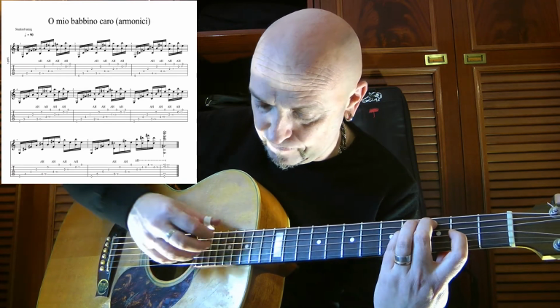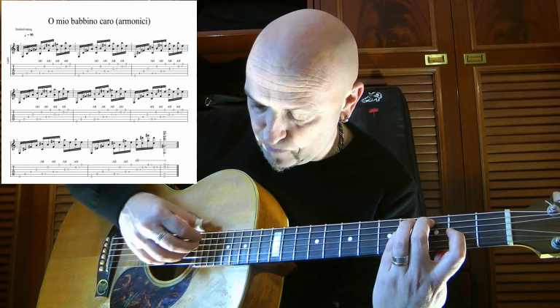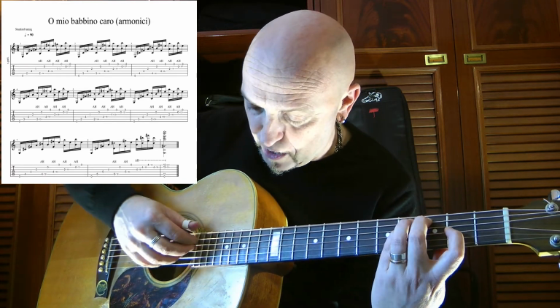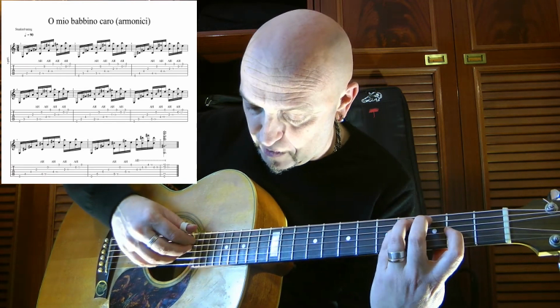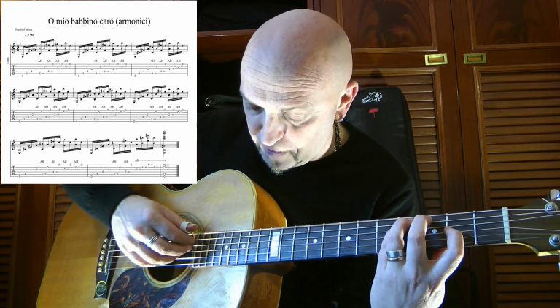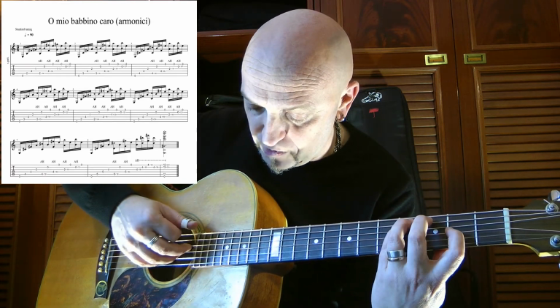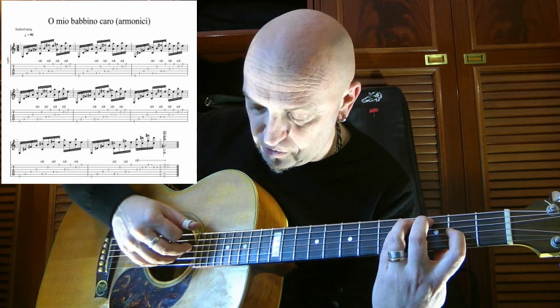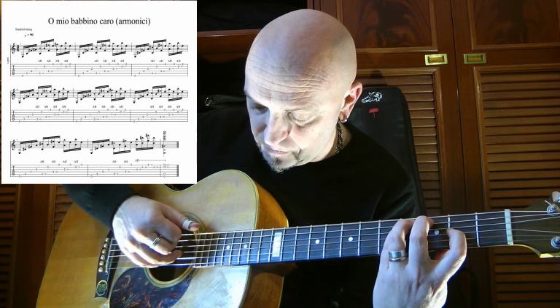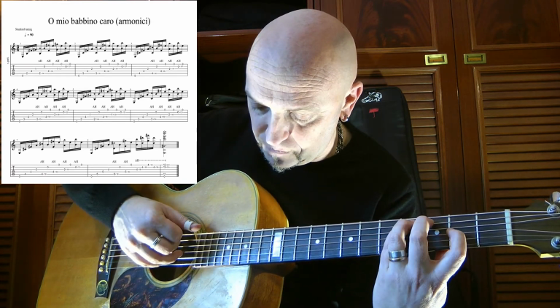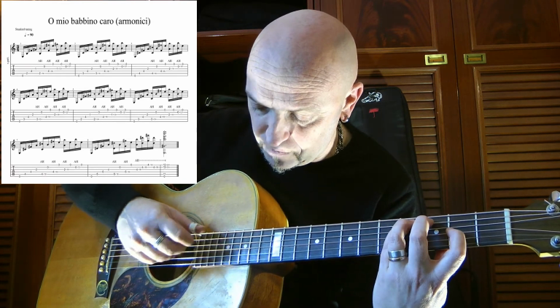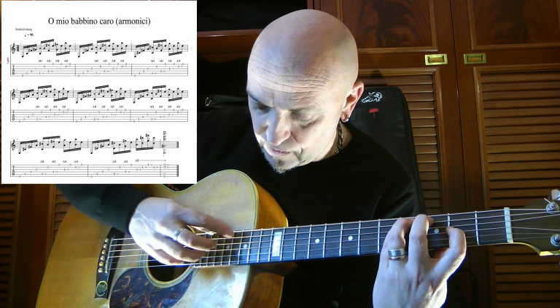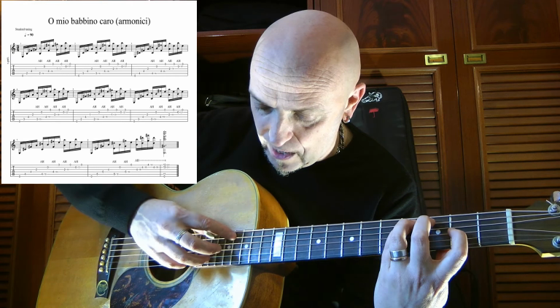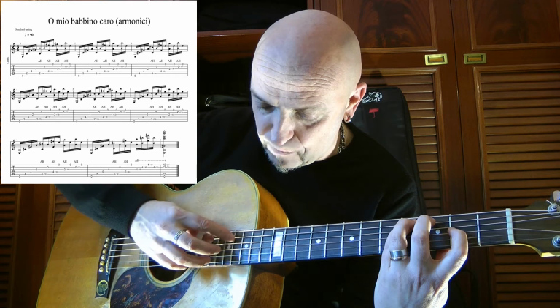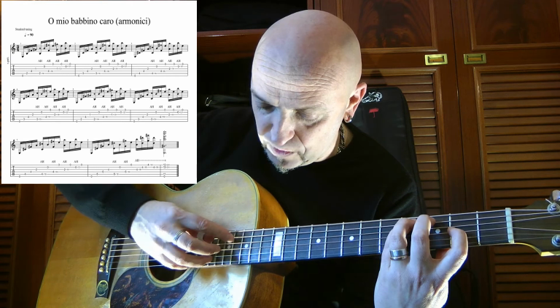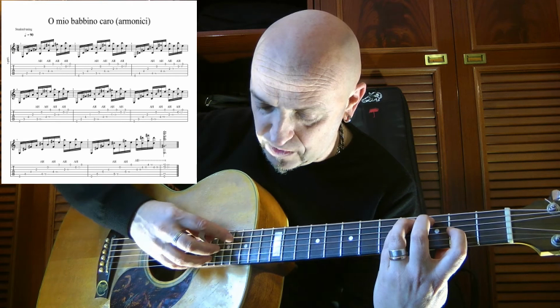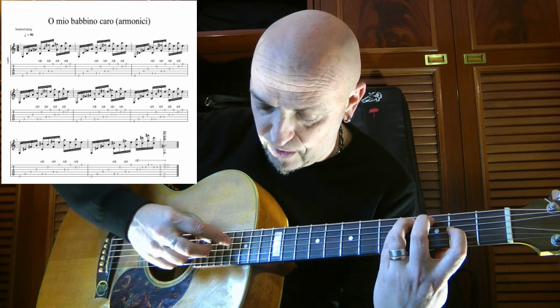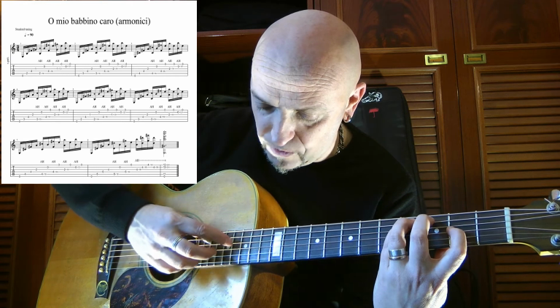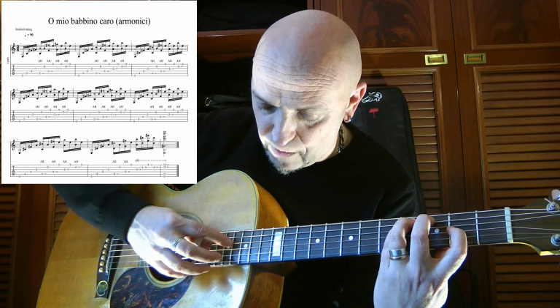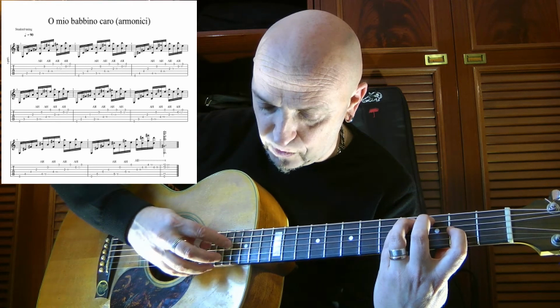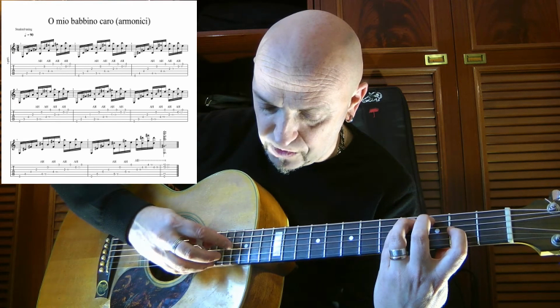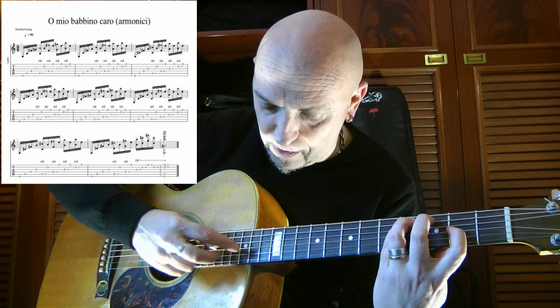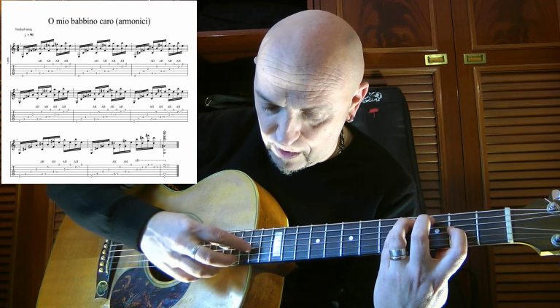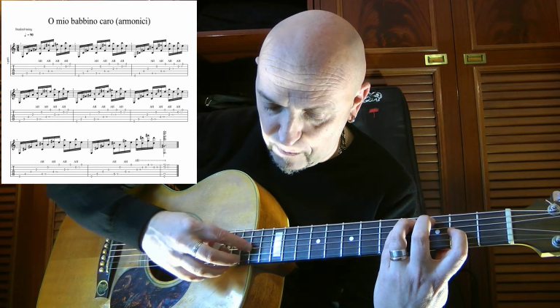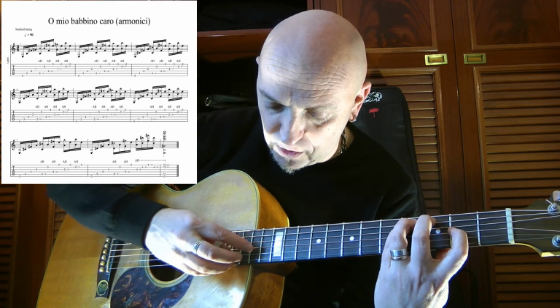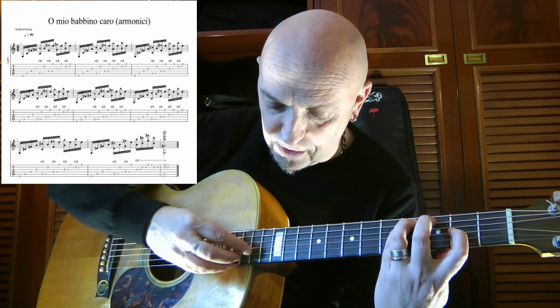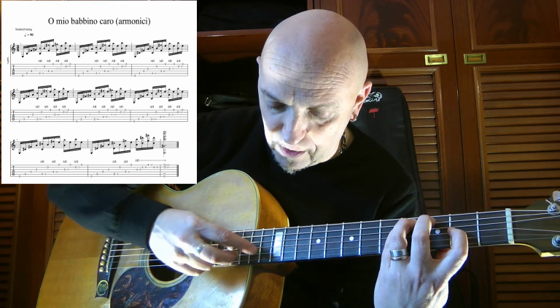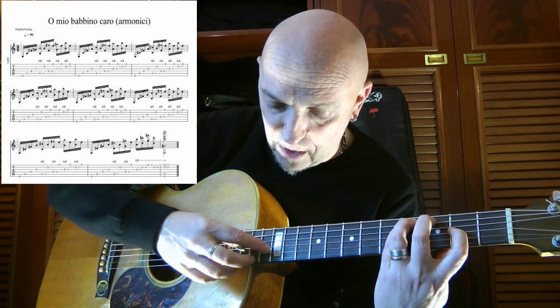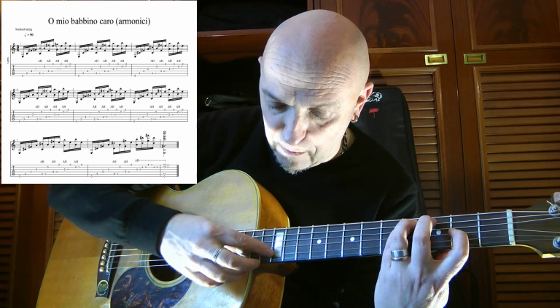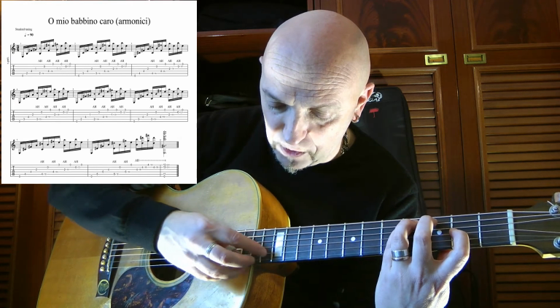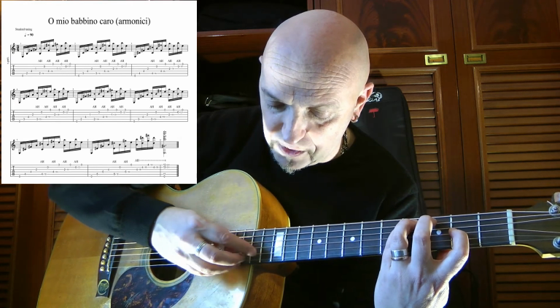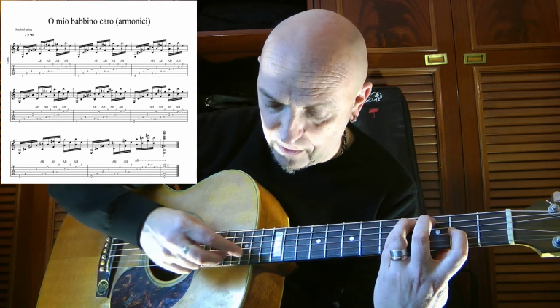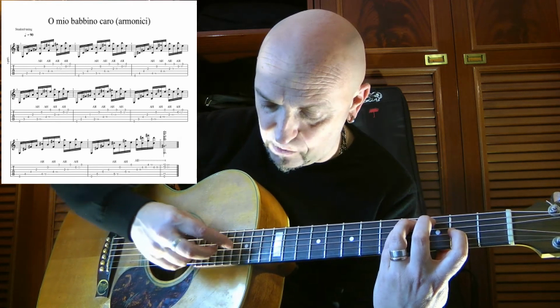Arpeggio, harmonics and regular. Harmonics, regular. Harmonics, regular, harmonics, regular.